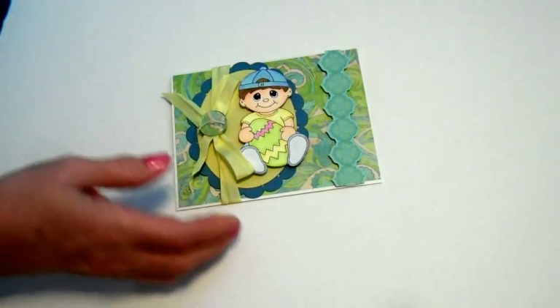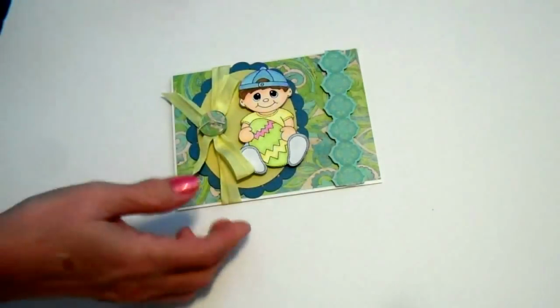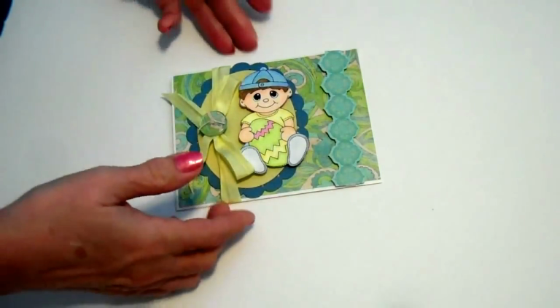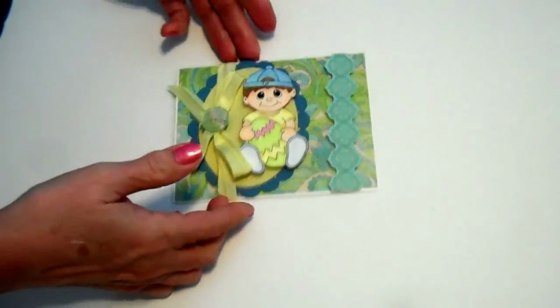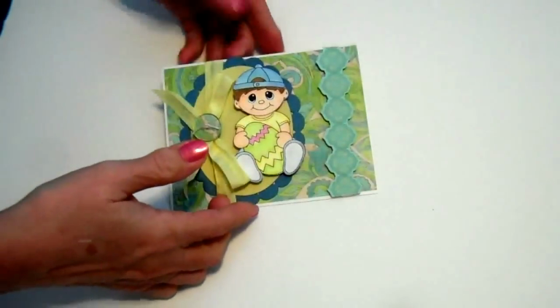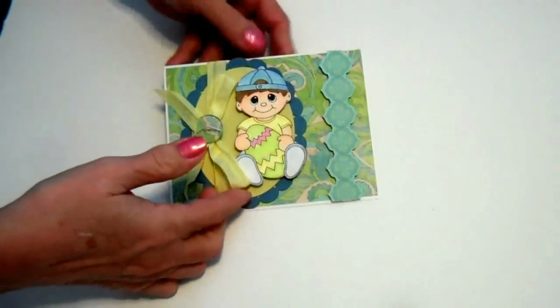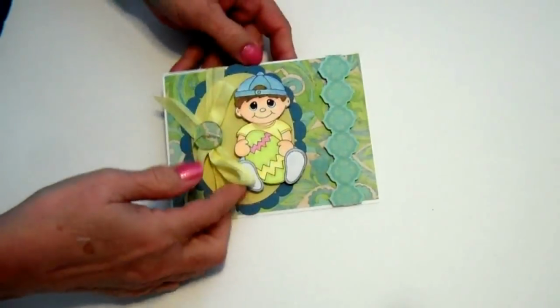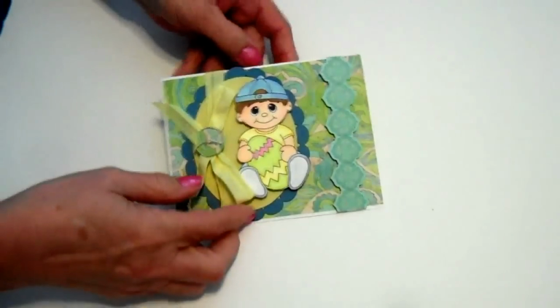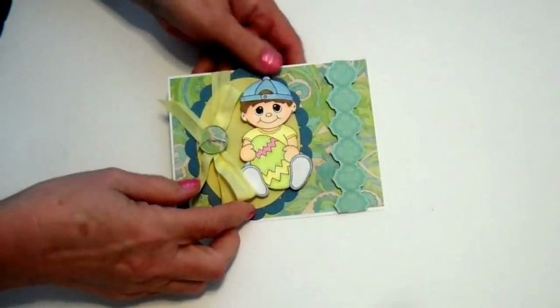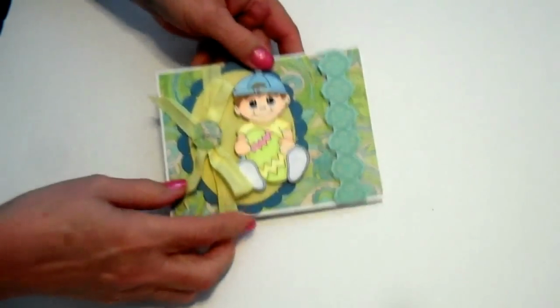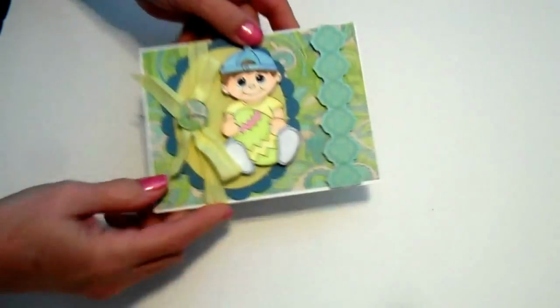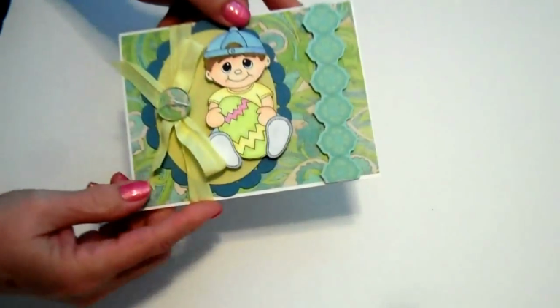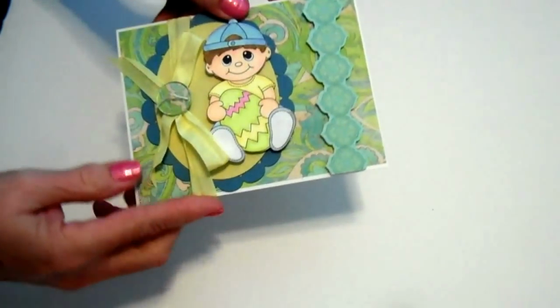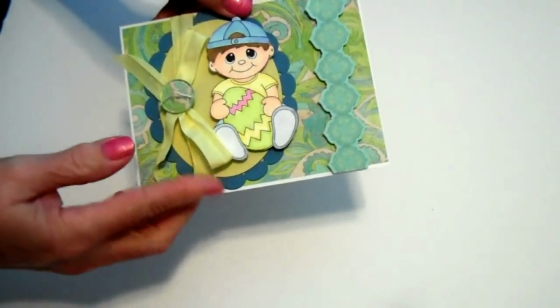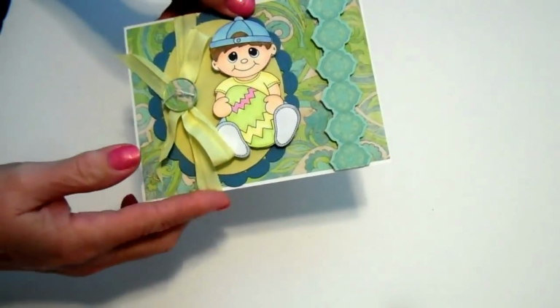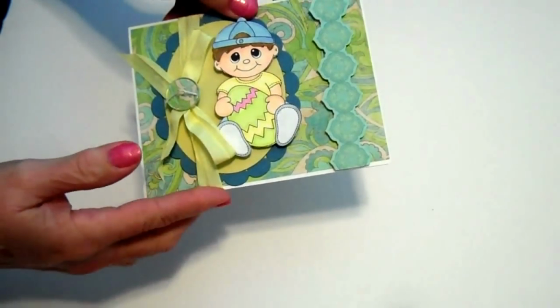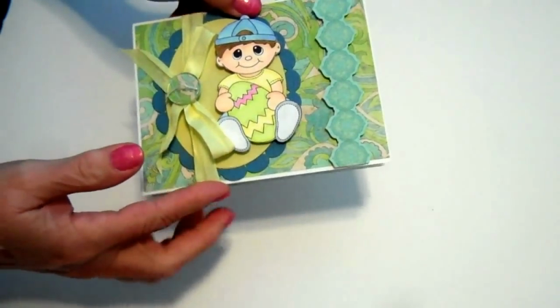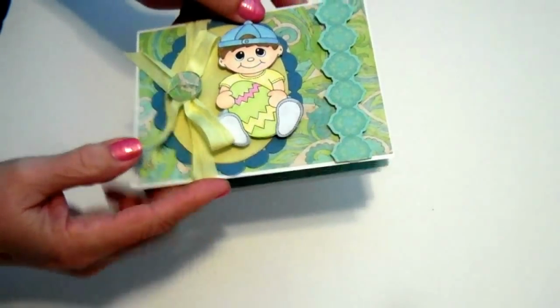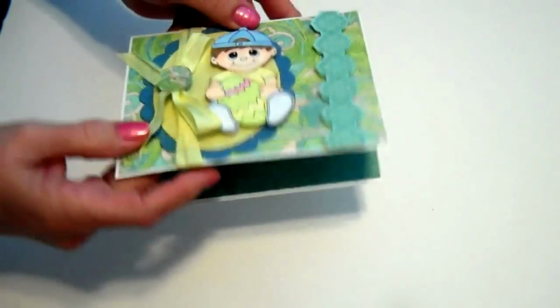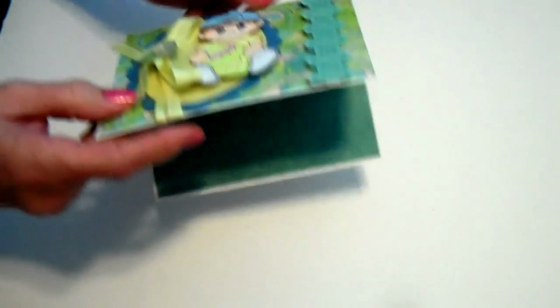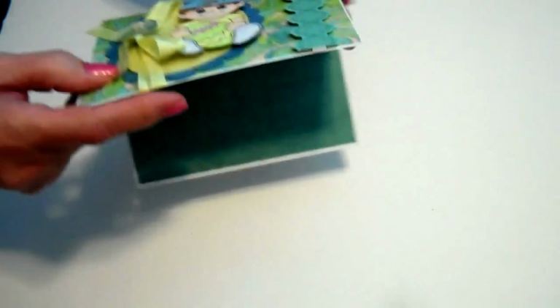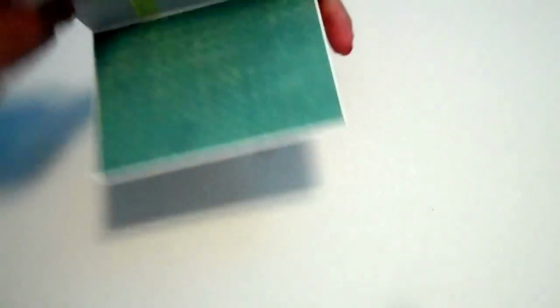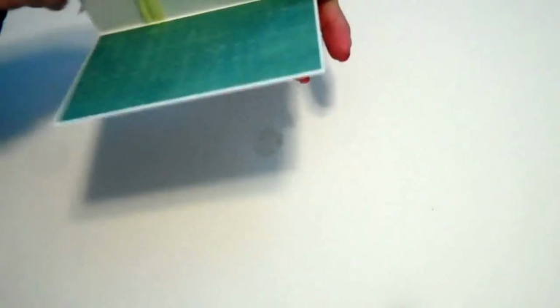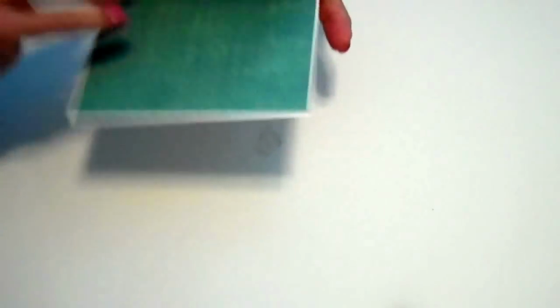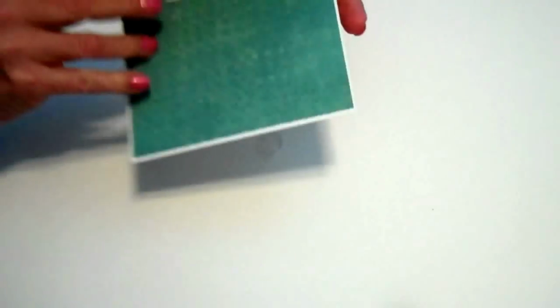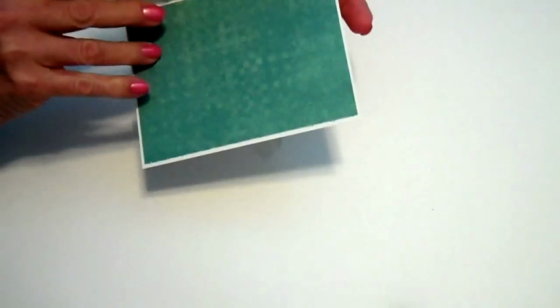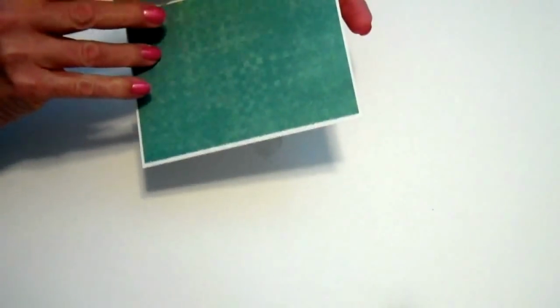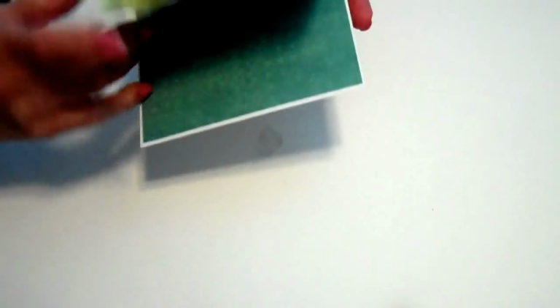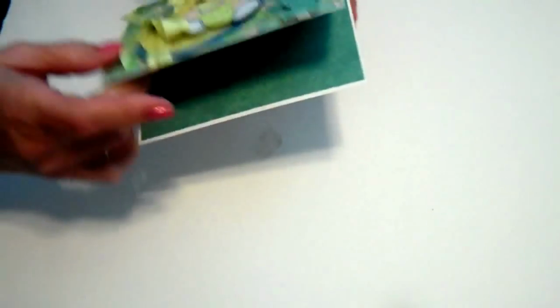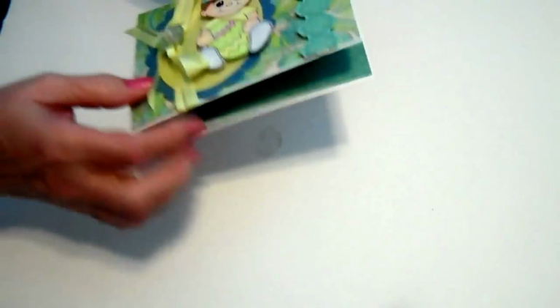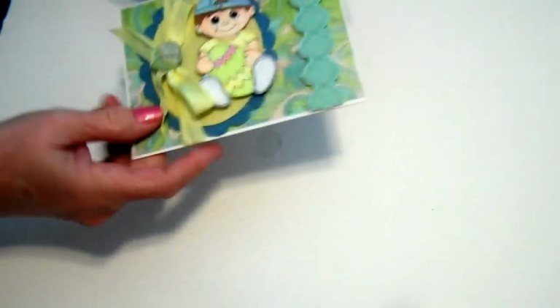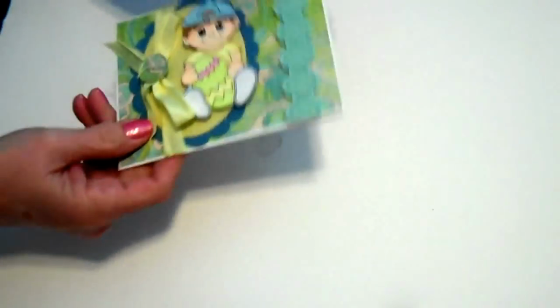I thought he turned out really cute. It's just plain on the inside.